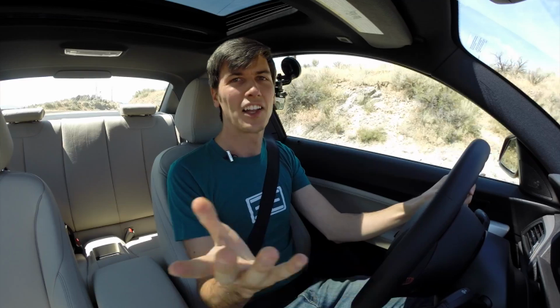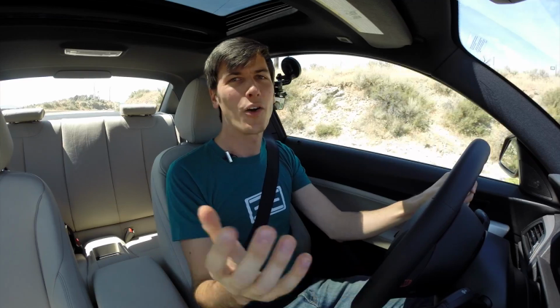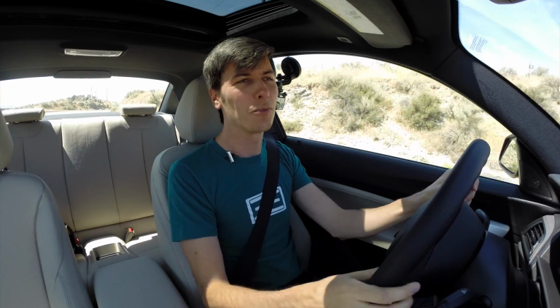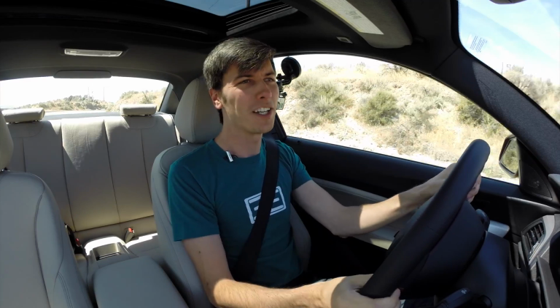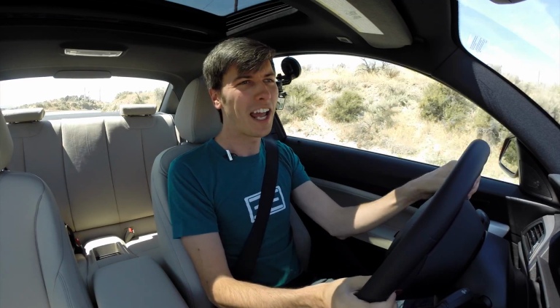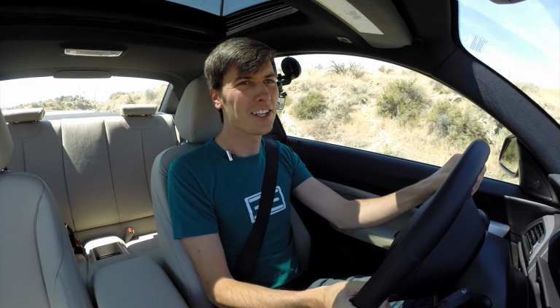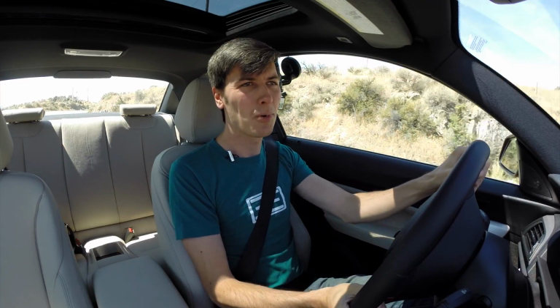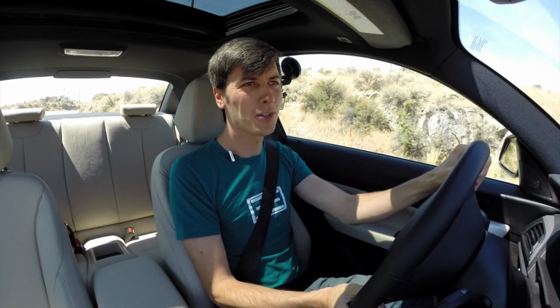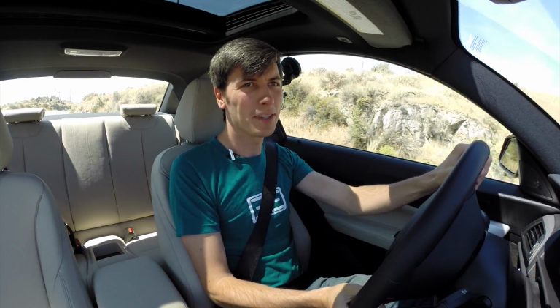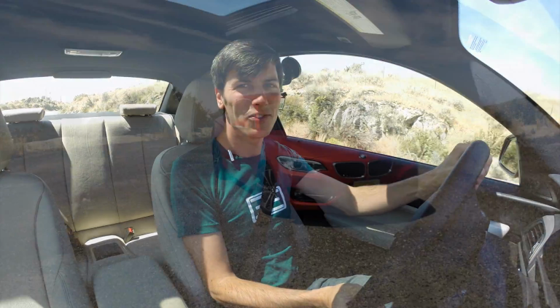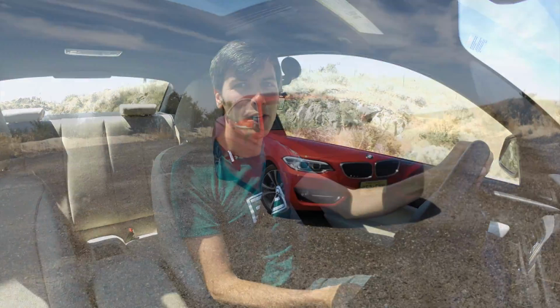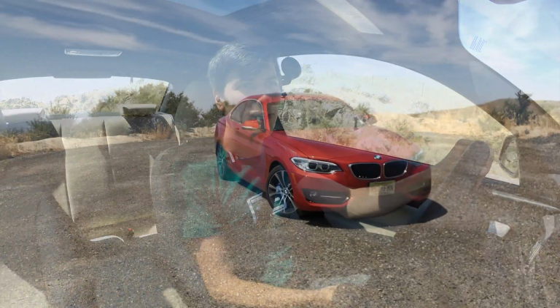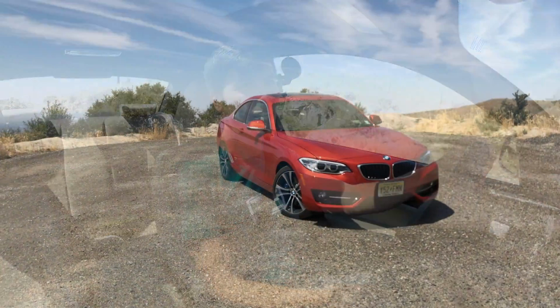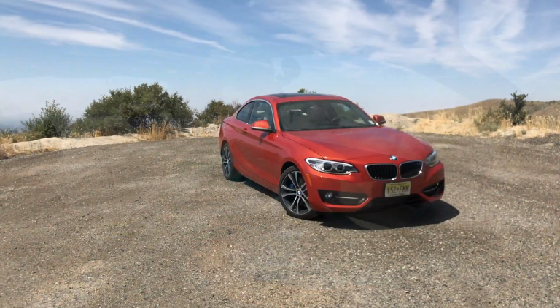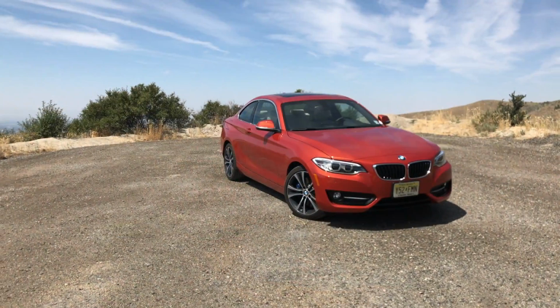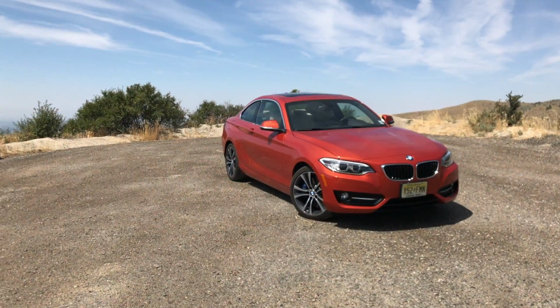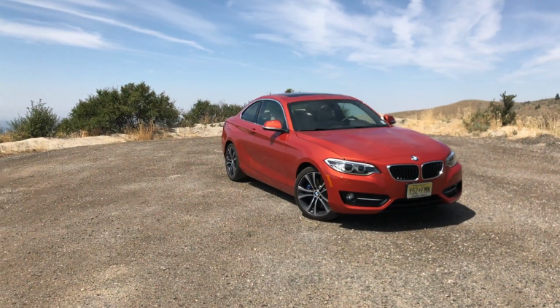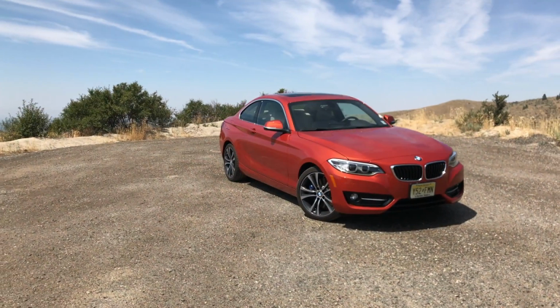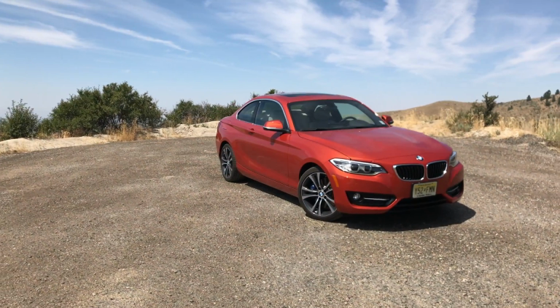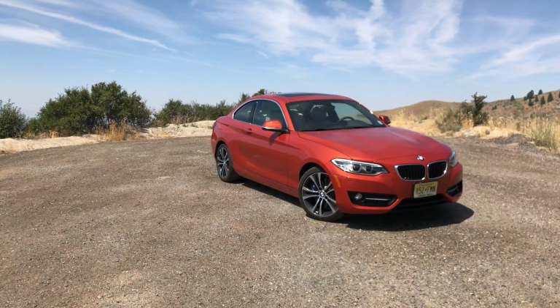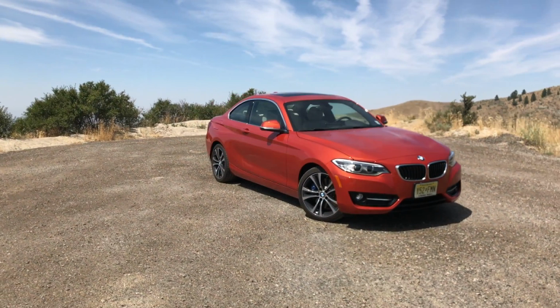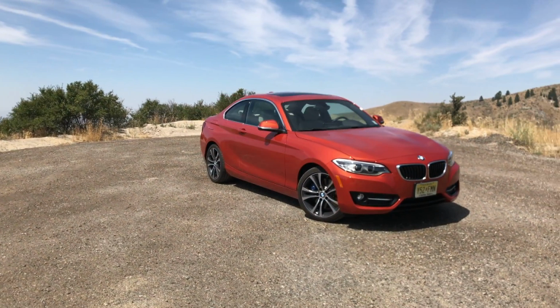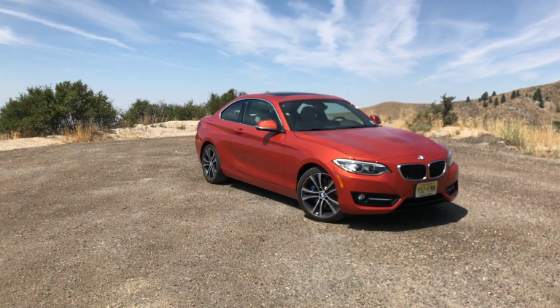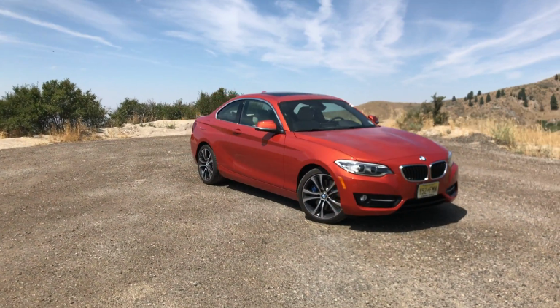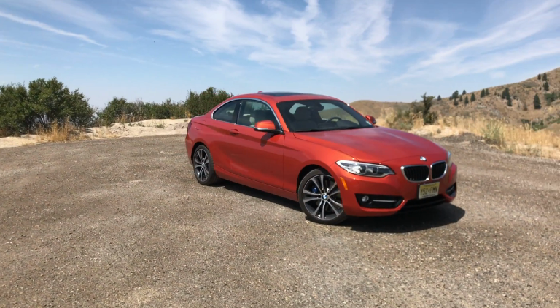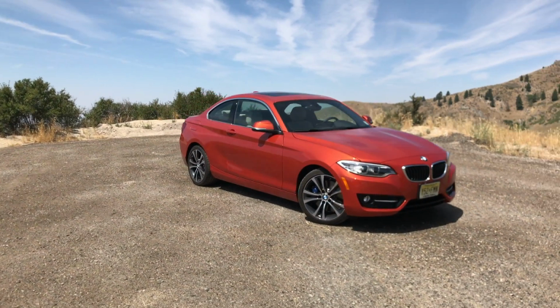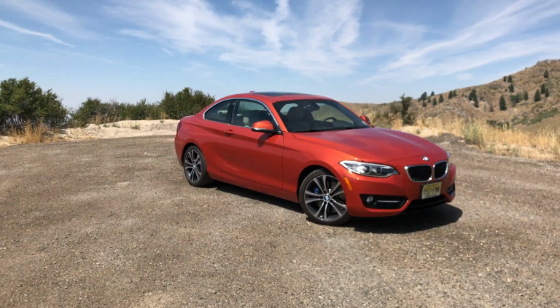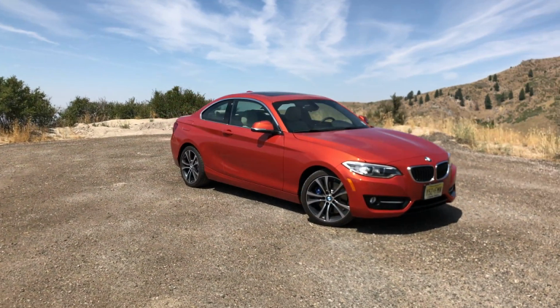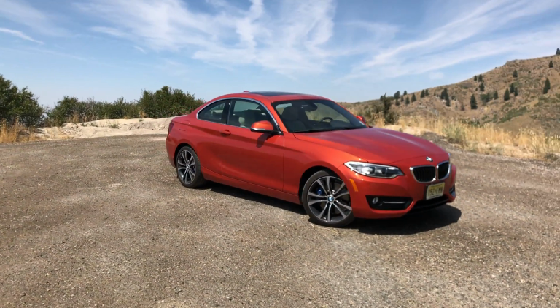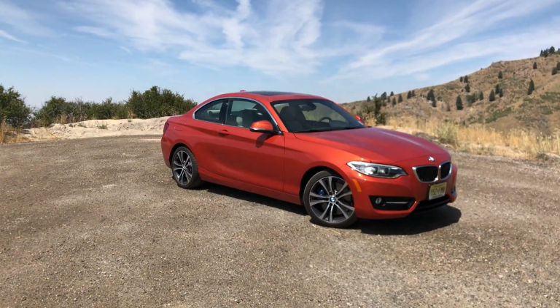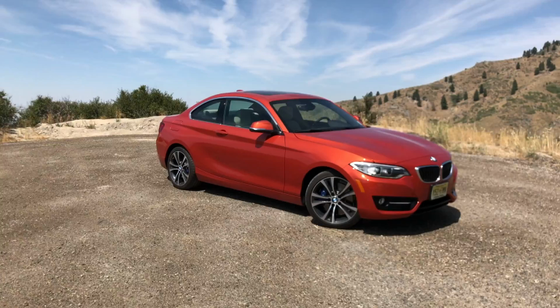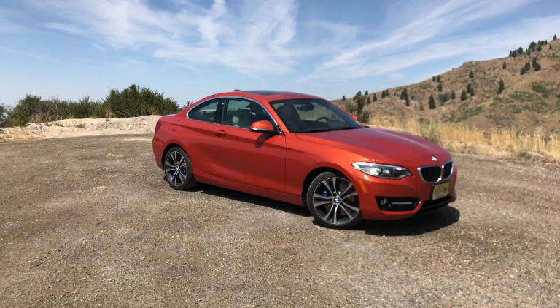Hello everyone and welcome. In this video we are checking out the 2017 BMW 230i.